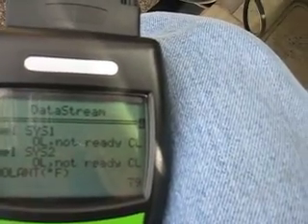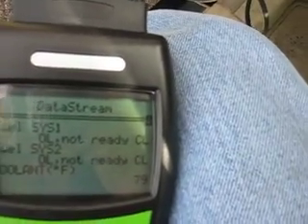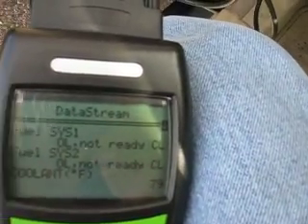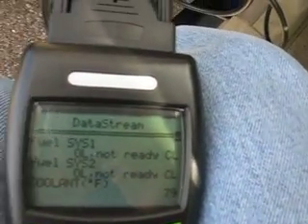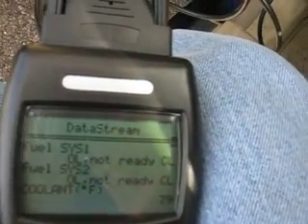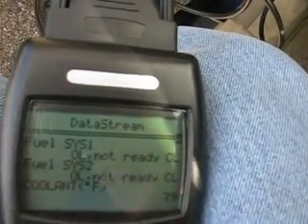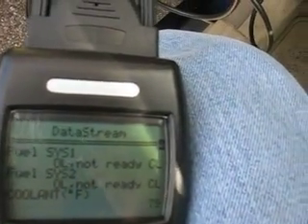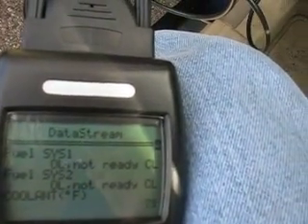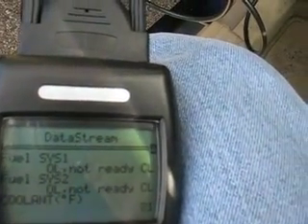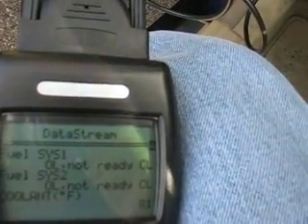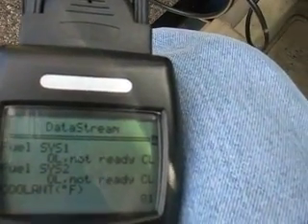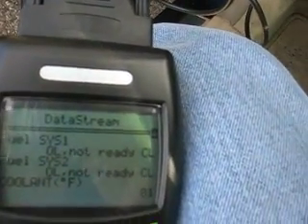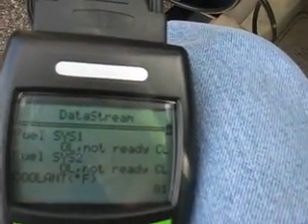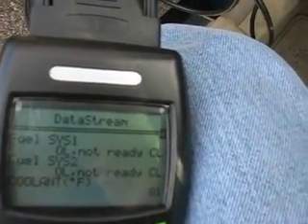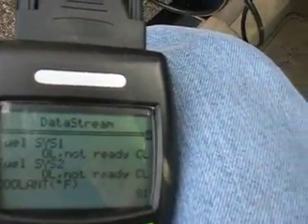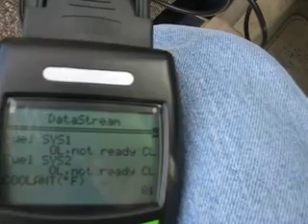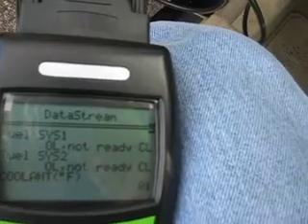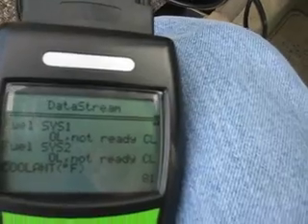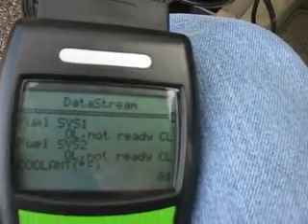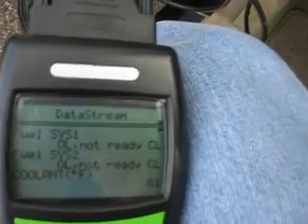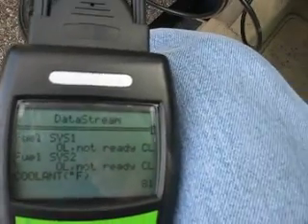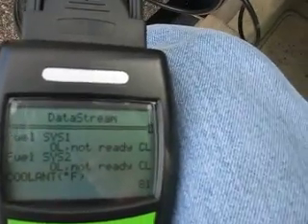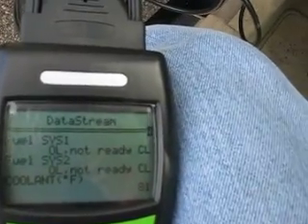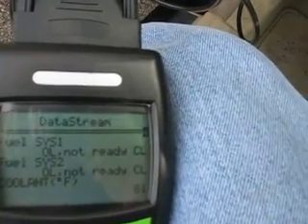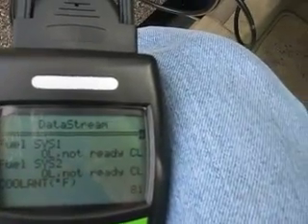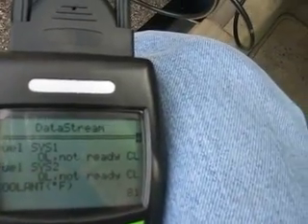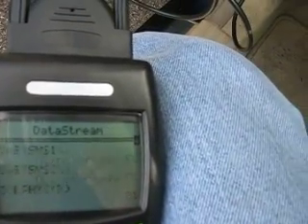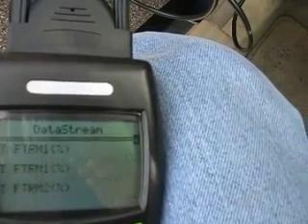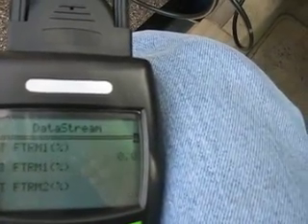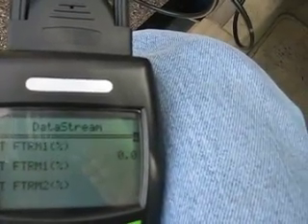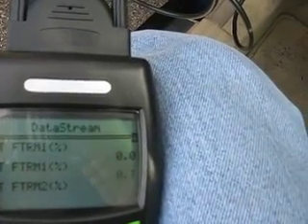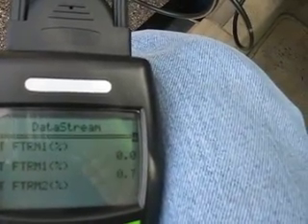79 degrees coolant temperature. Well that makes sense — I just started the car. You can see the temperature going up. Let's see what else we get.